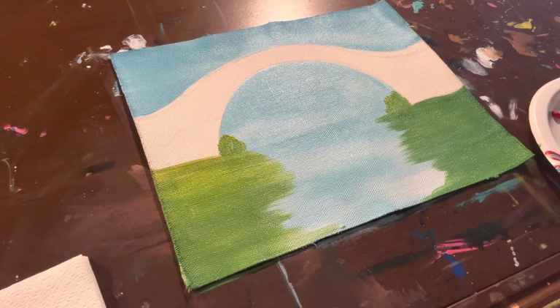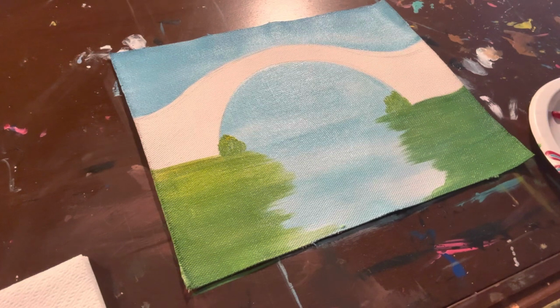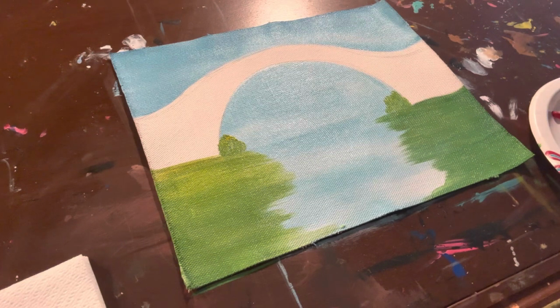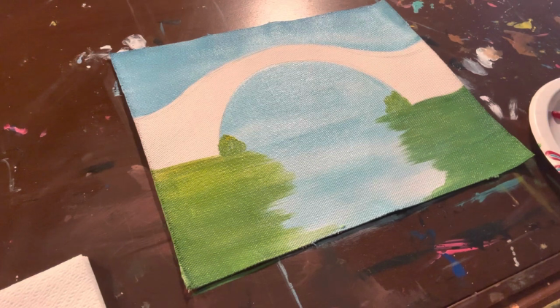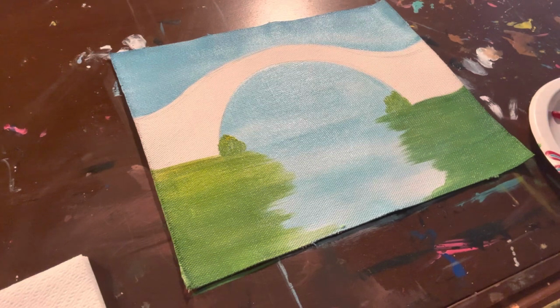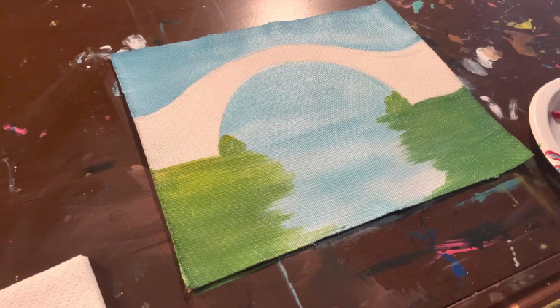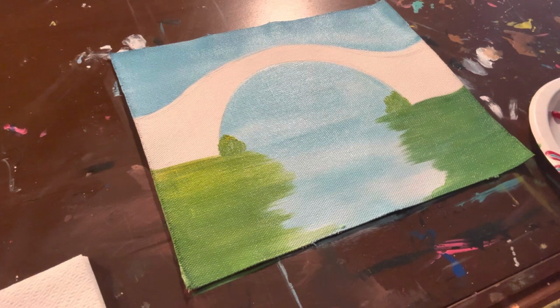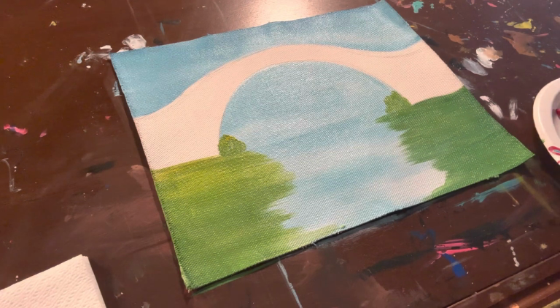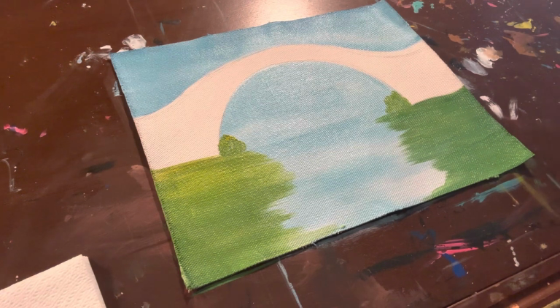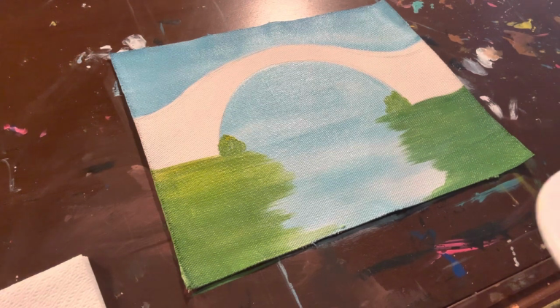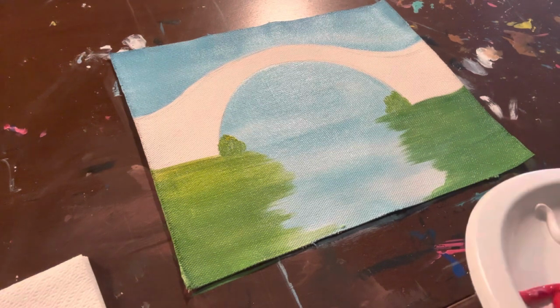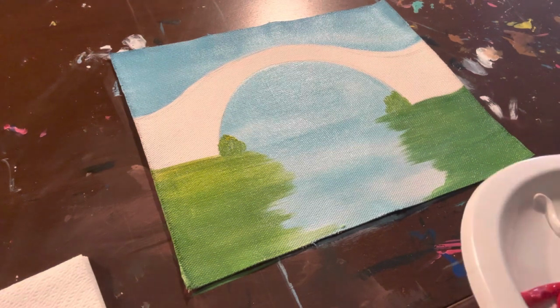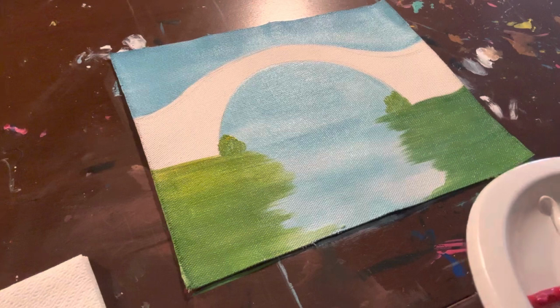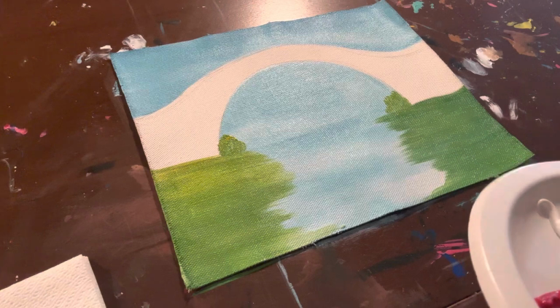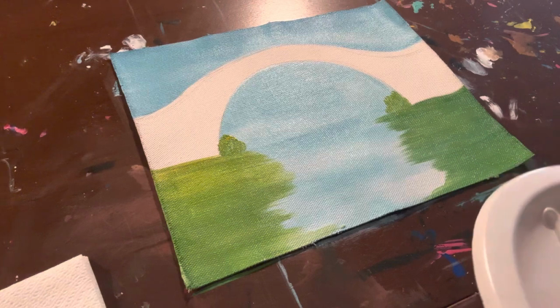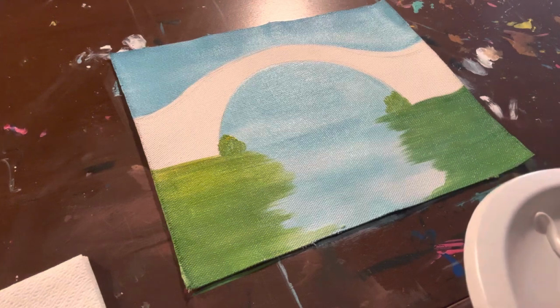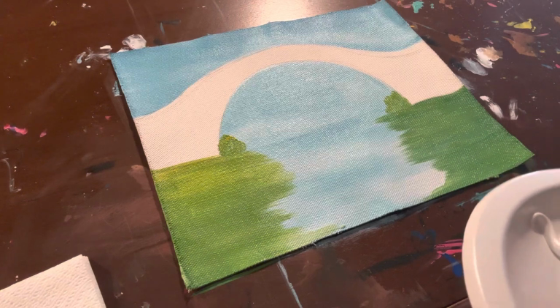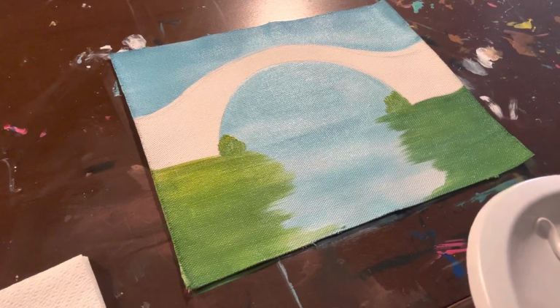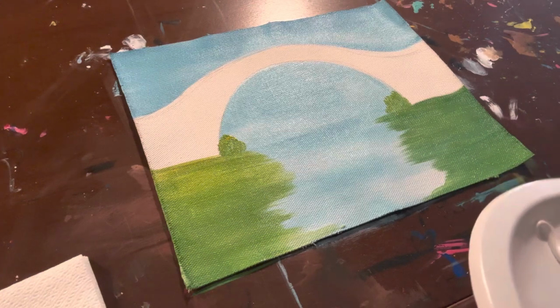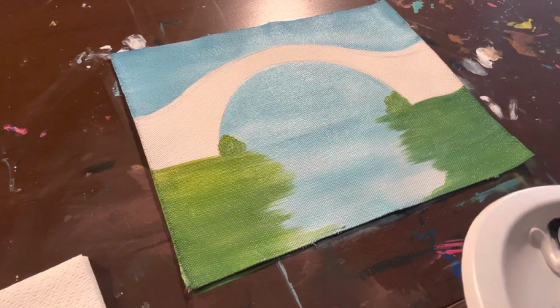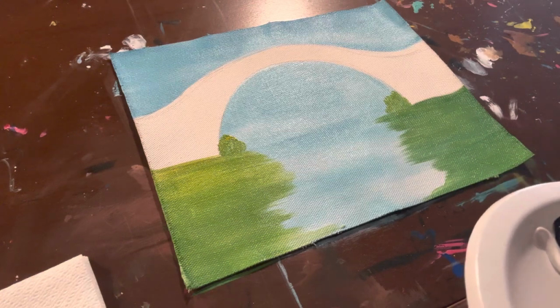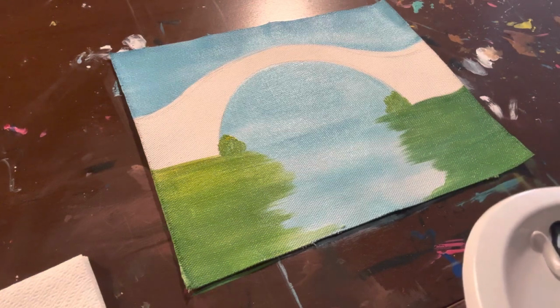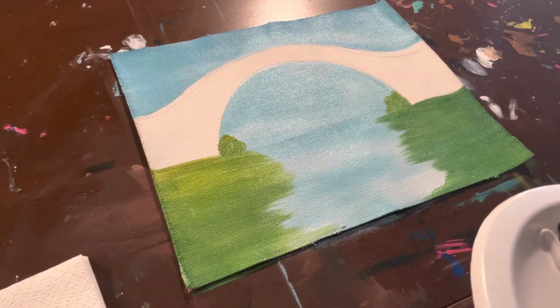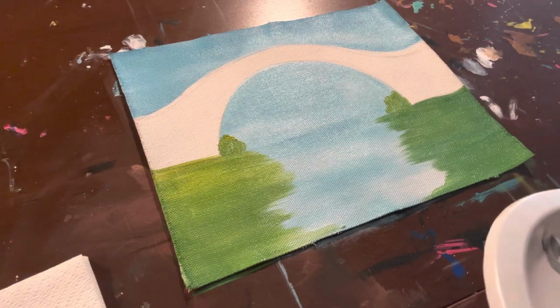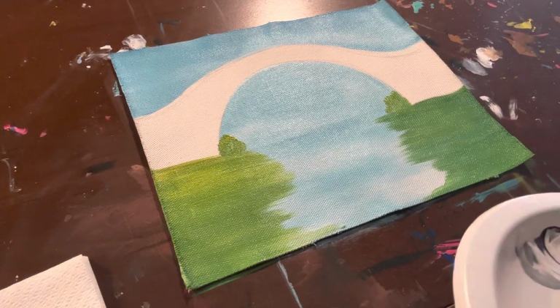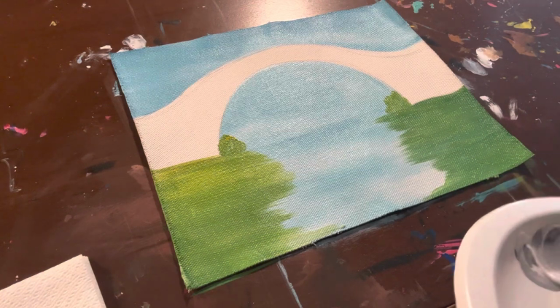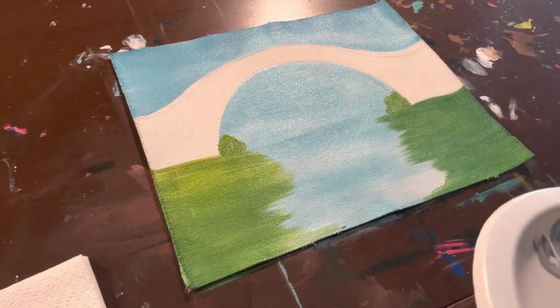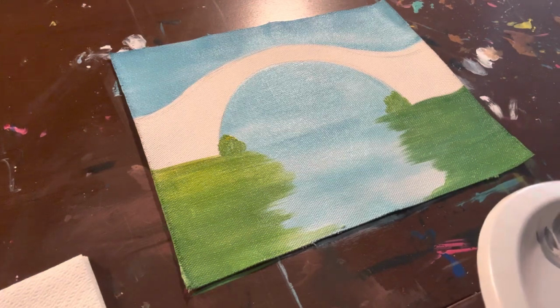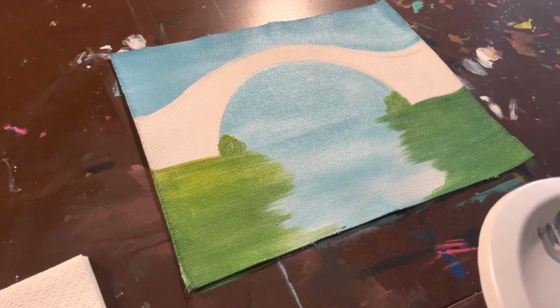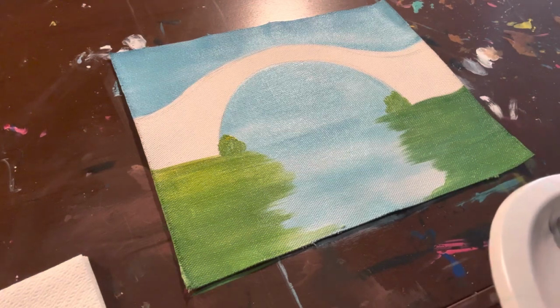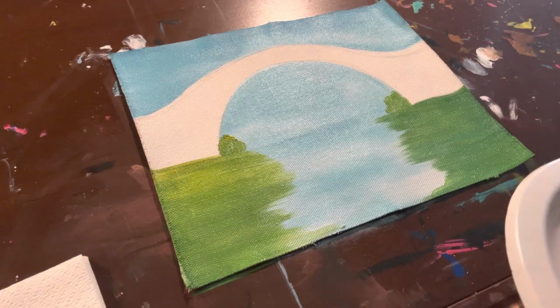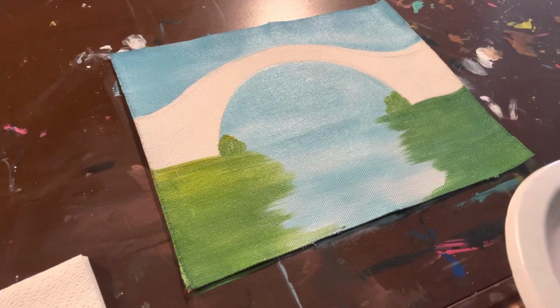Here I am mixing my colors so that I can get to a gray color.